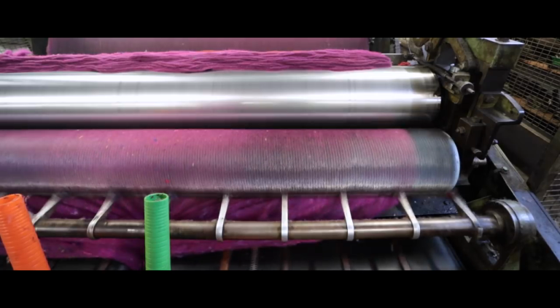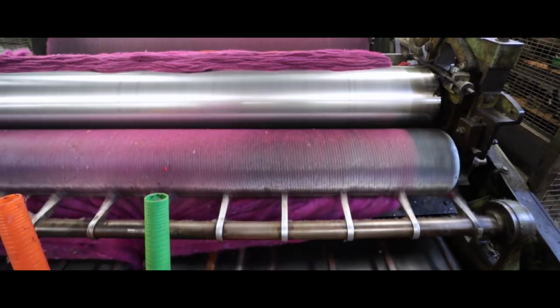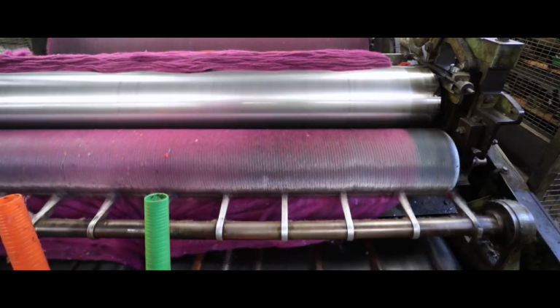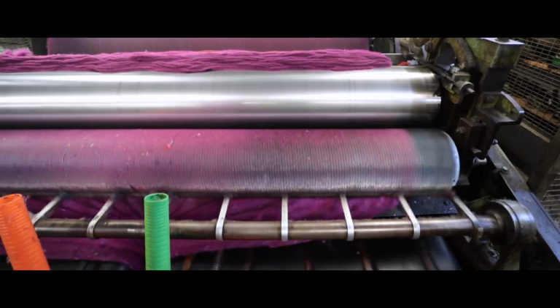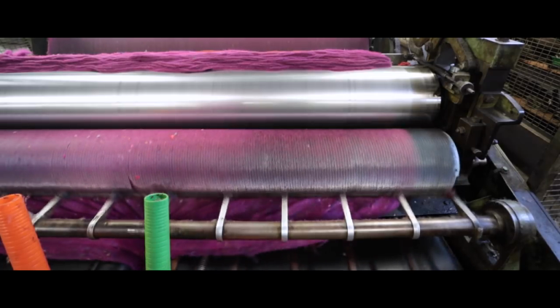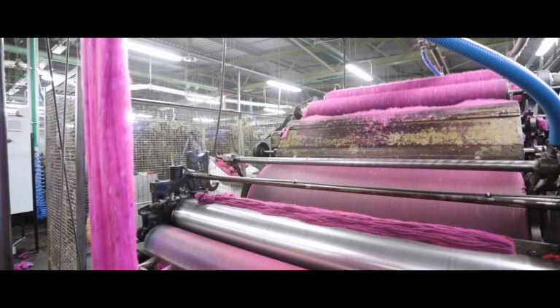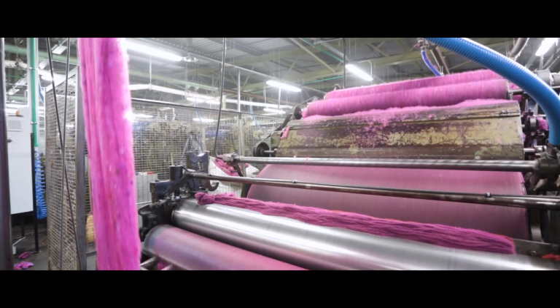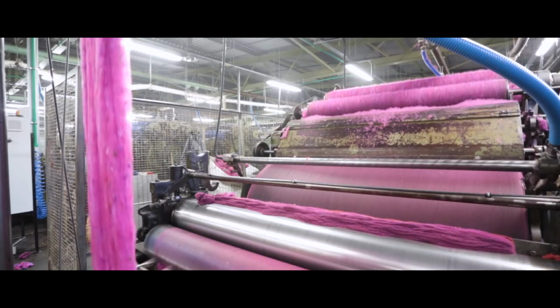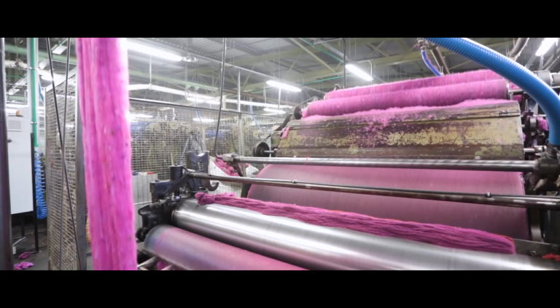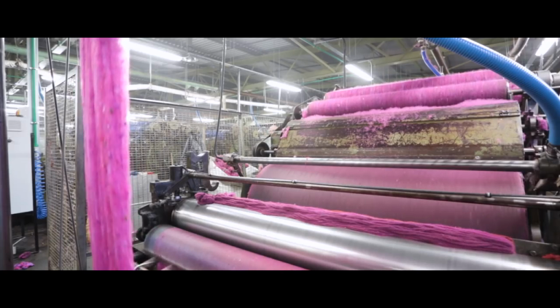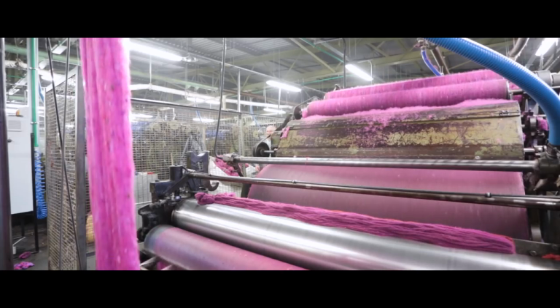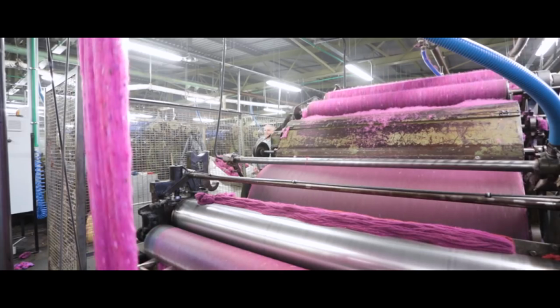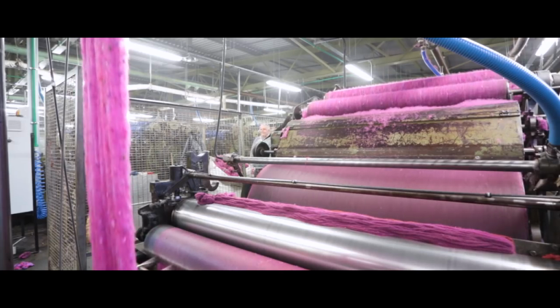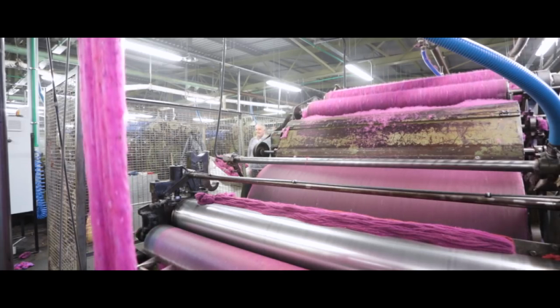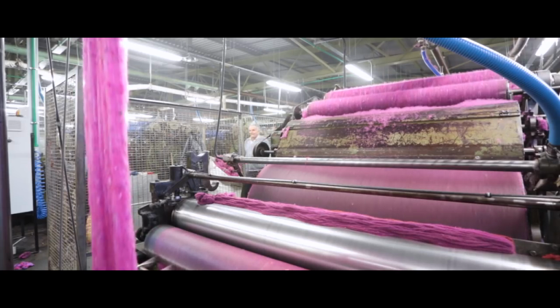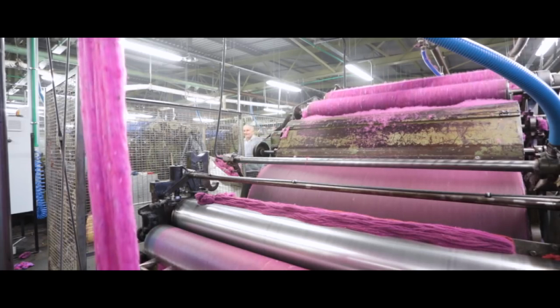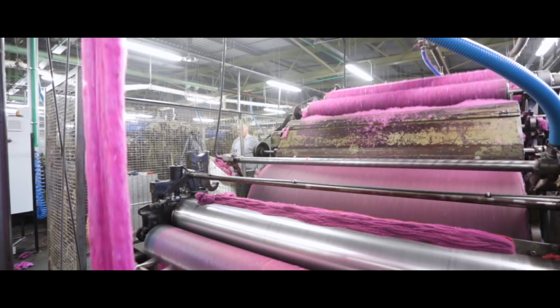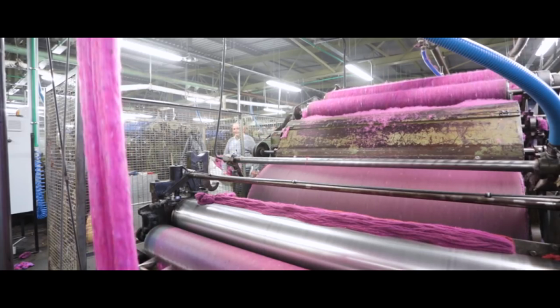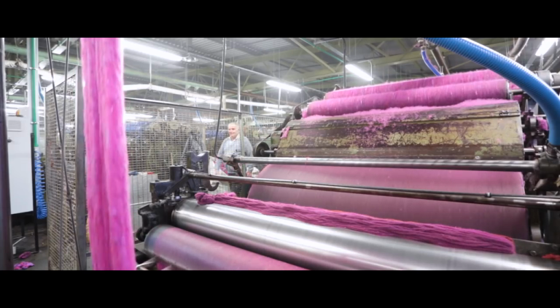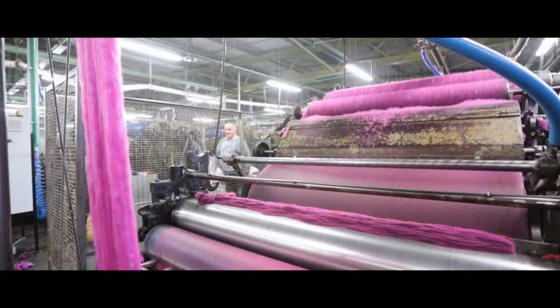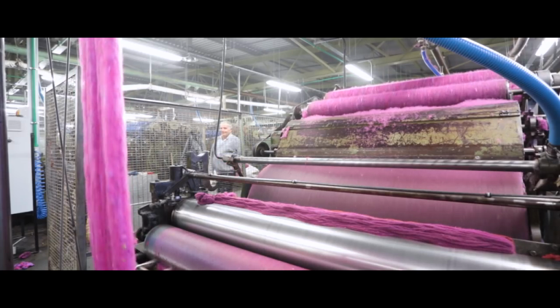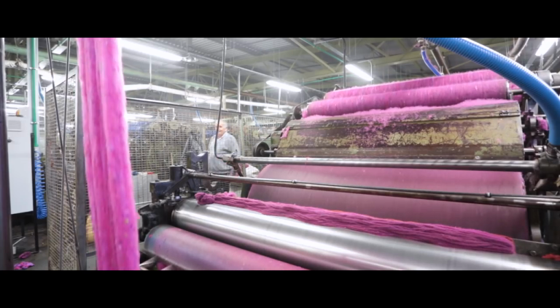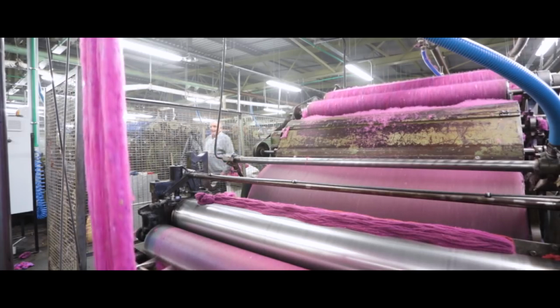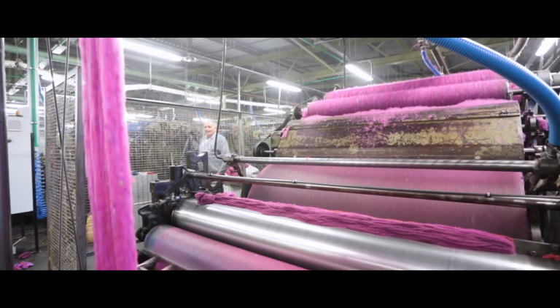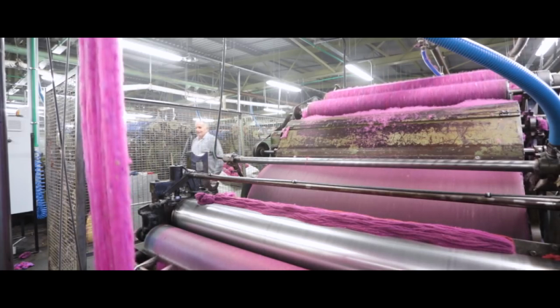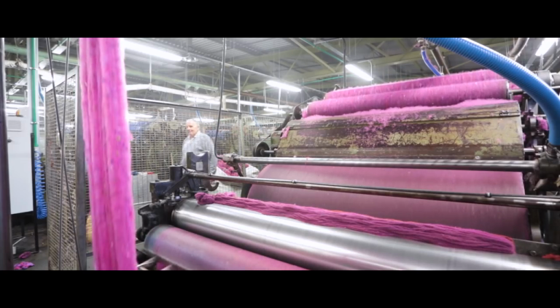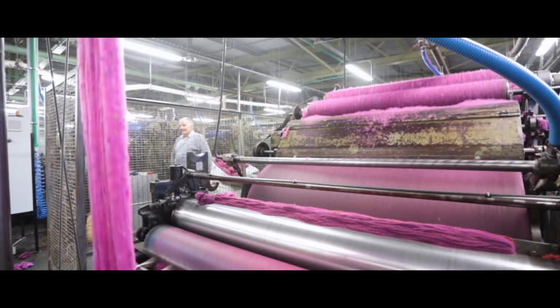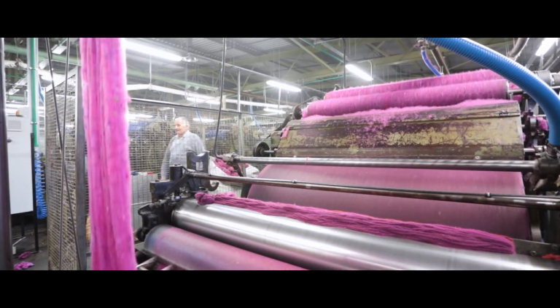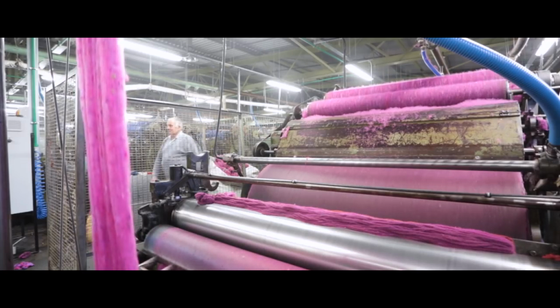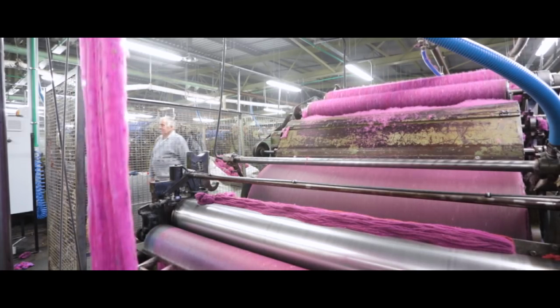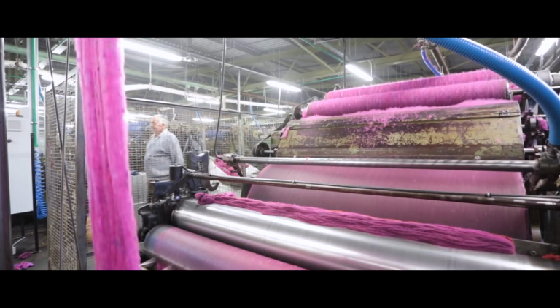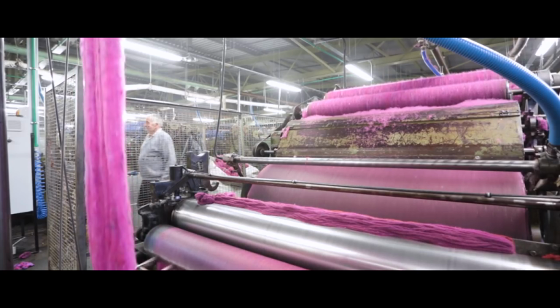Carding is considered the most important process in our factory.